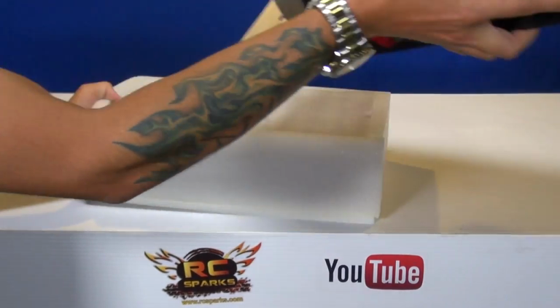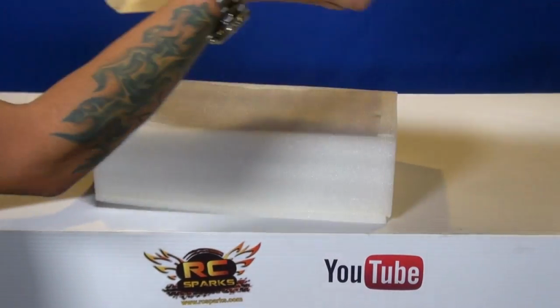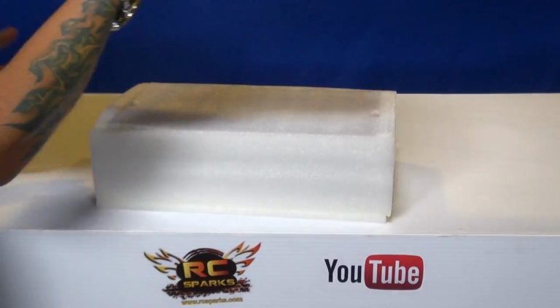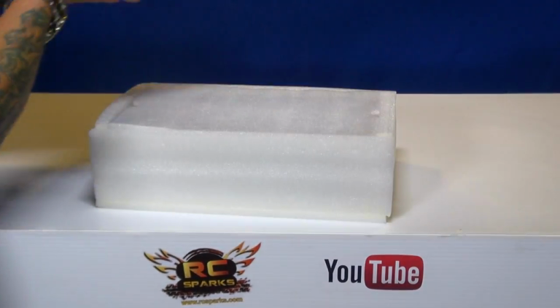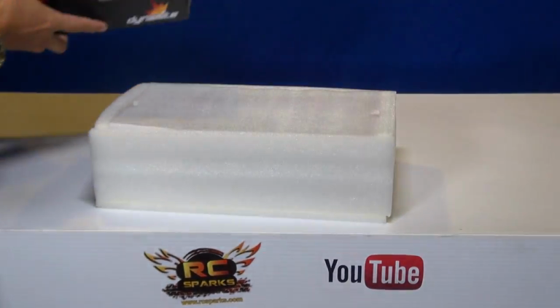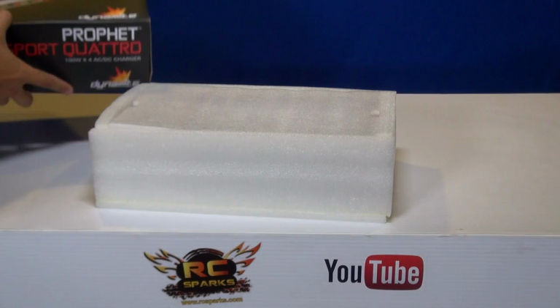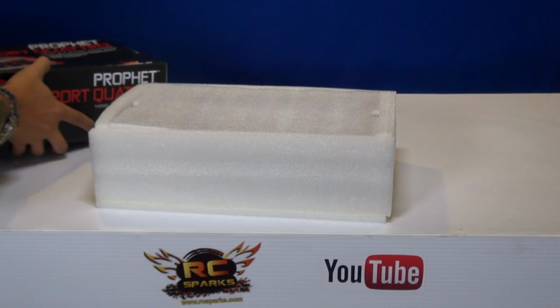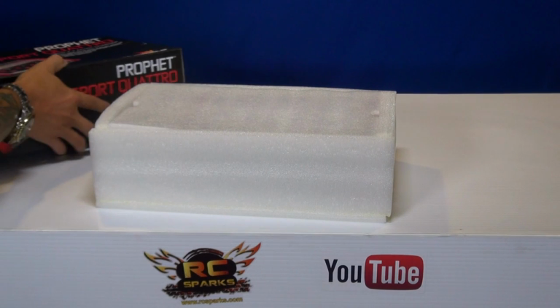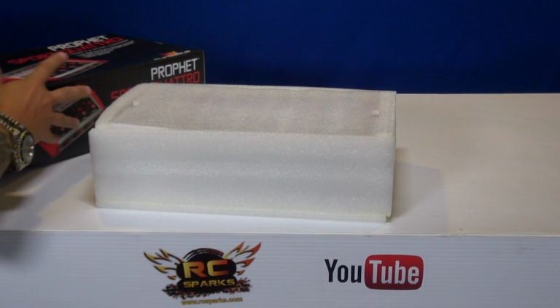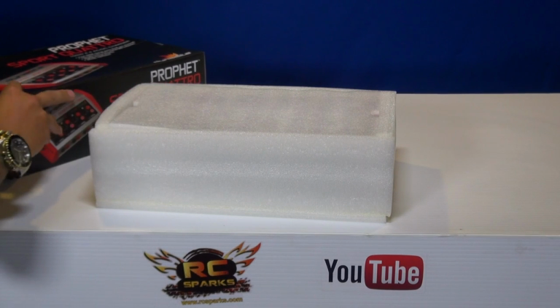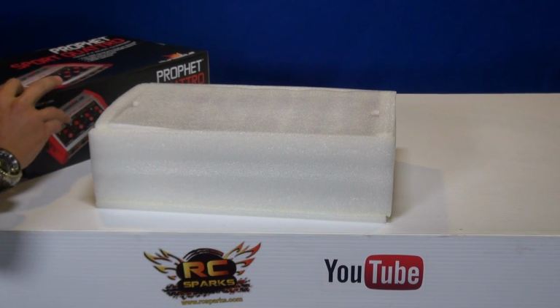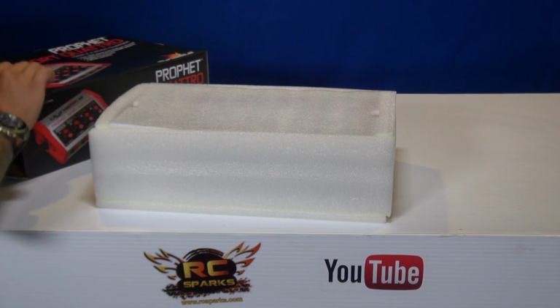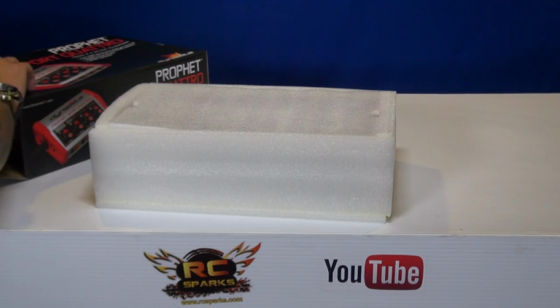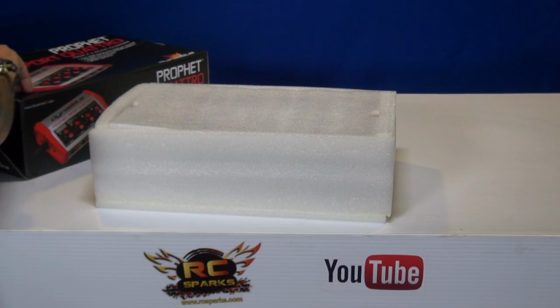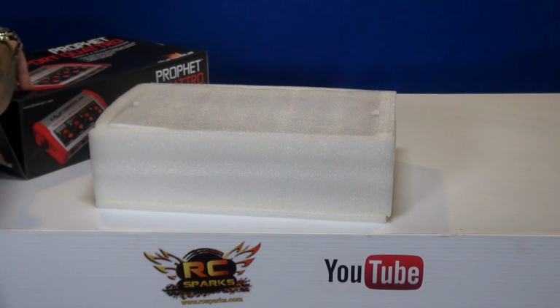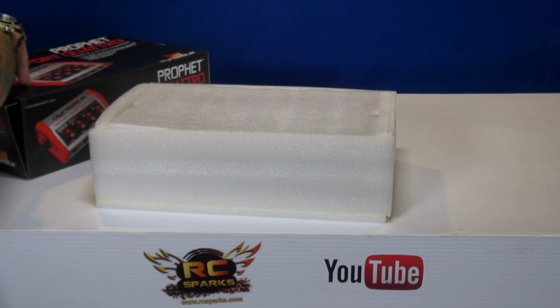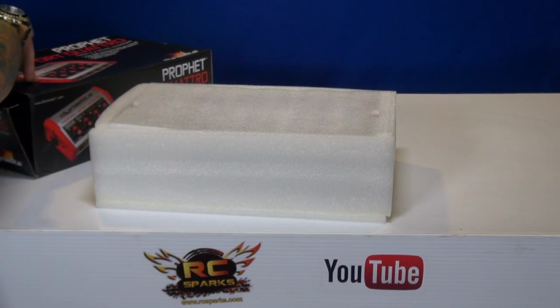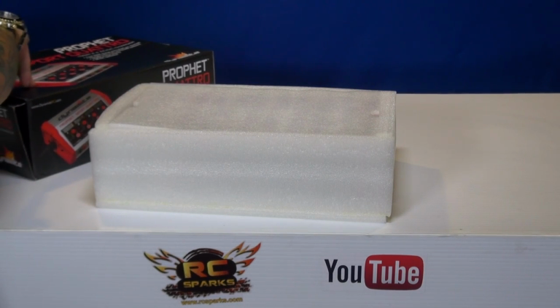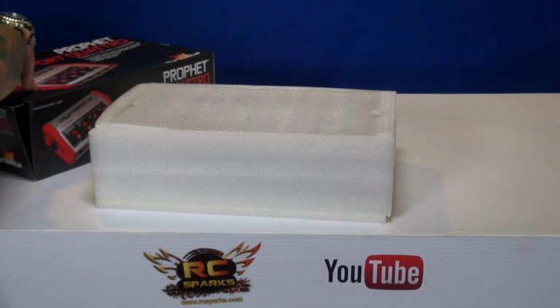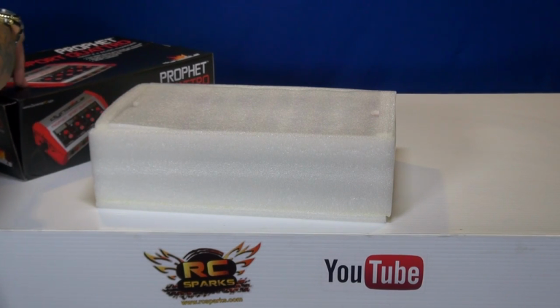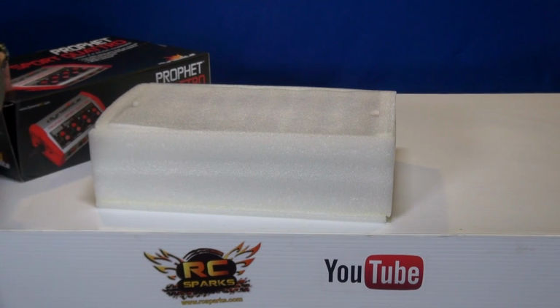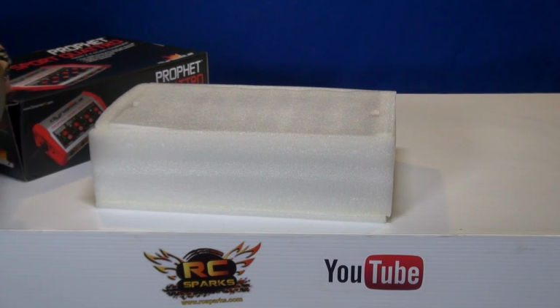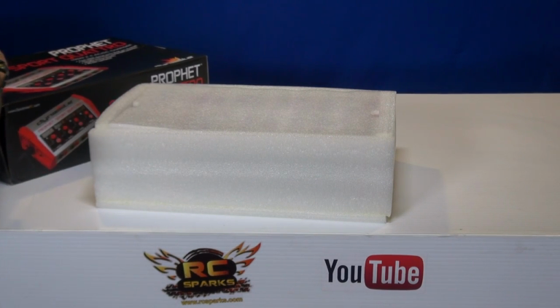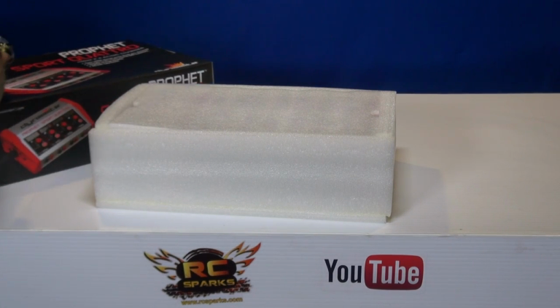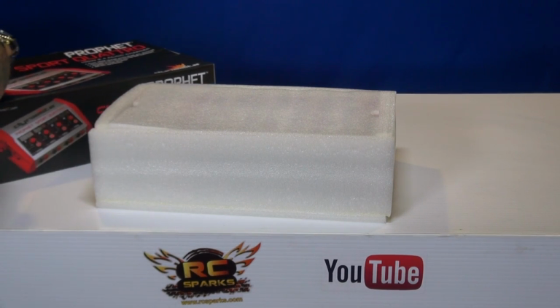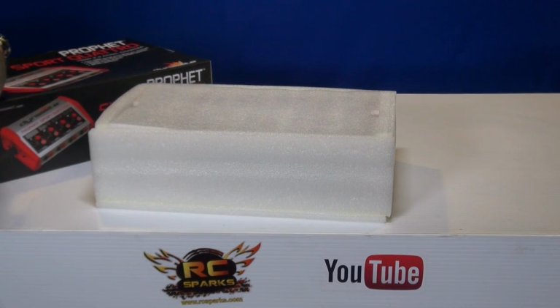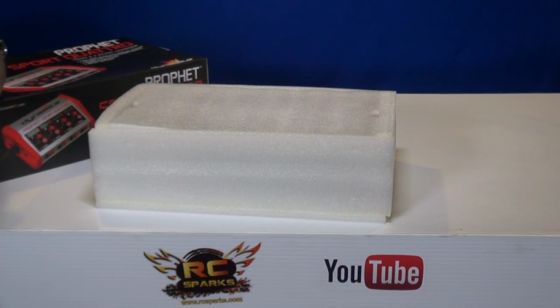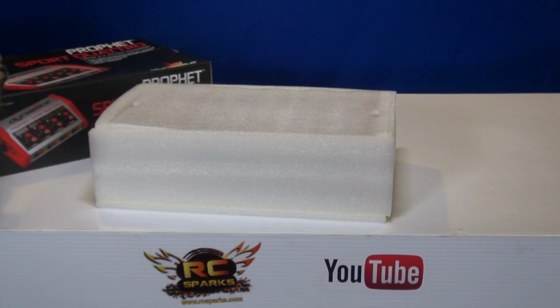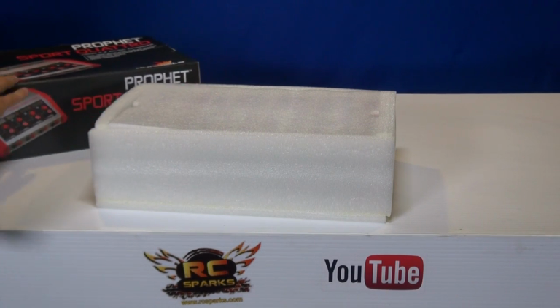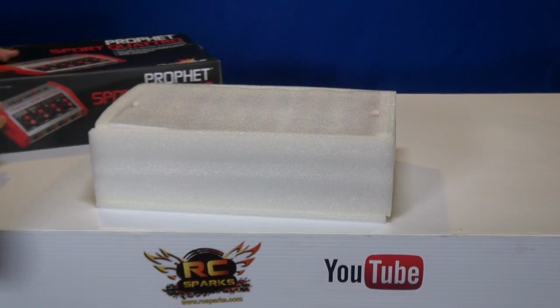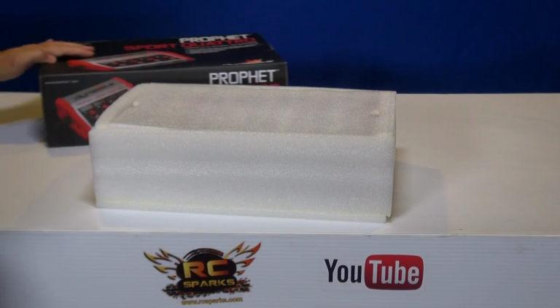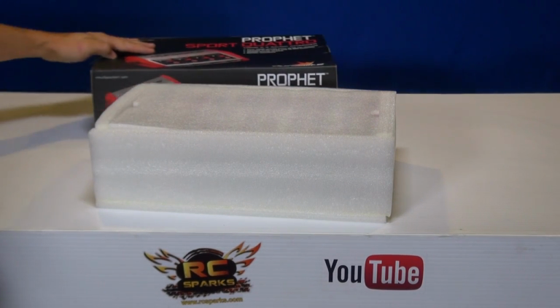There we go — the Profit Sport Quatro. Very nice.